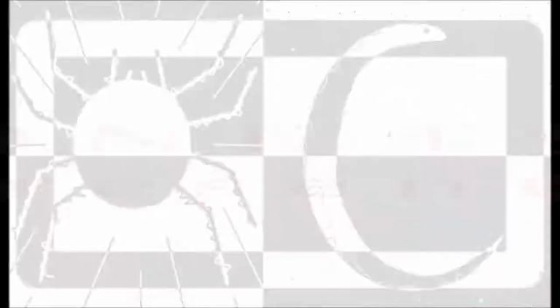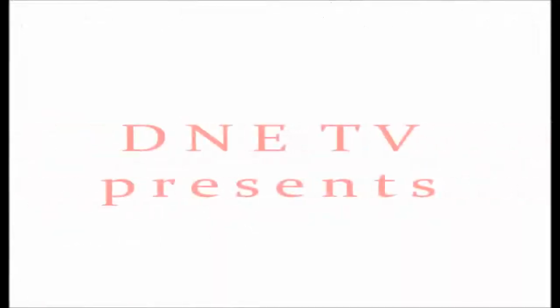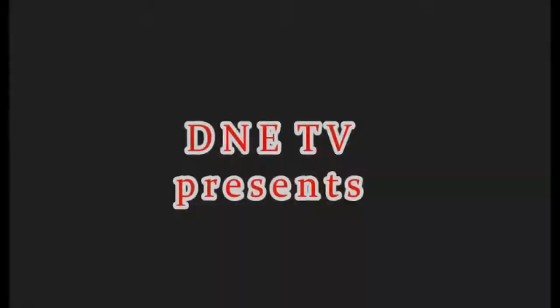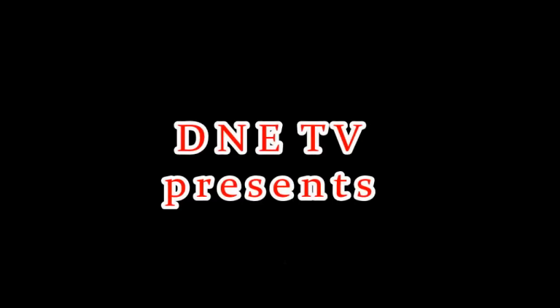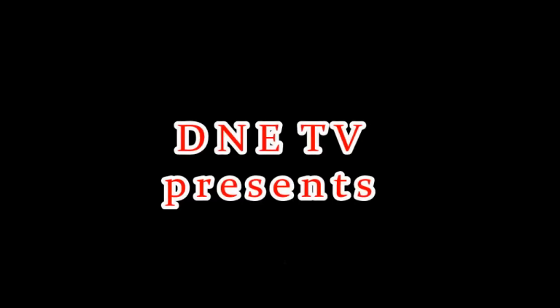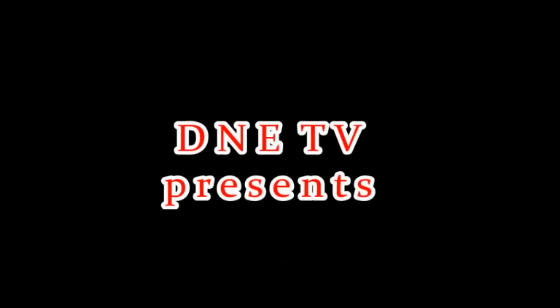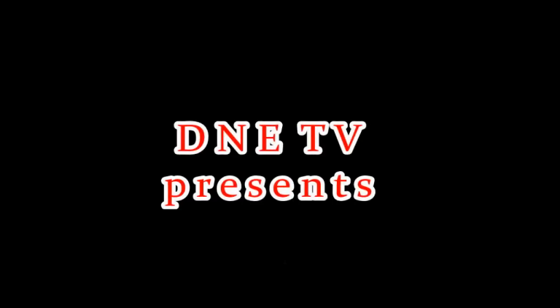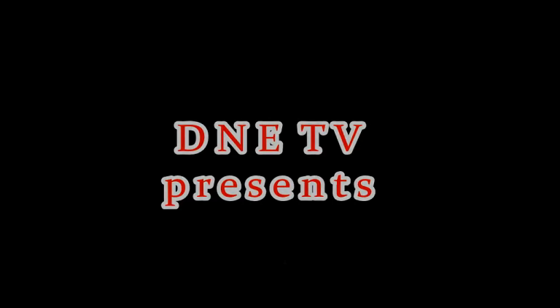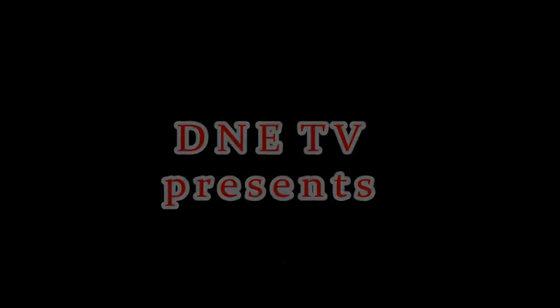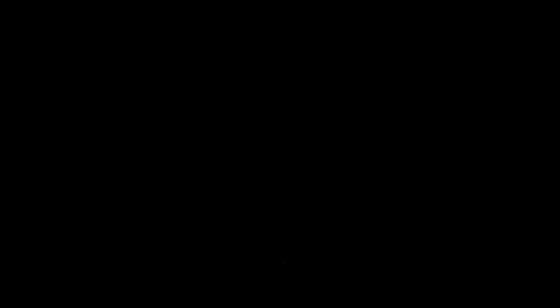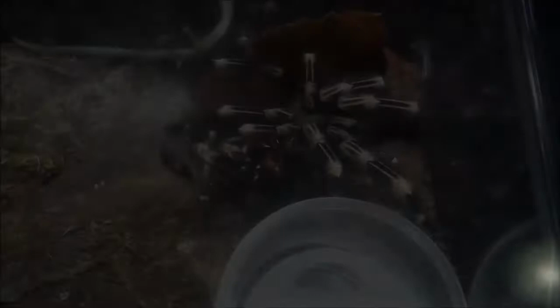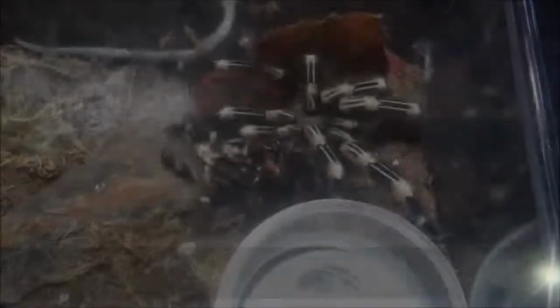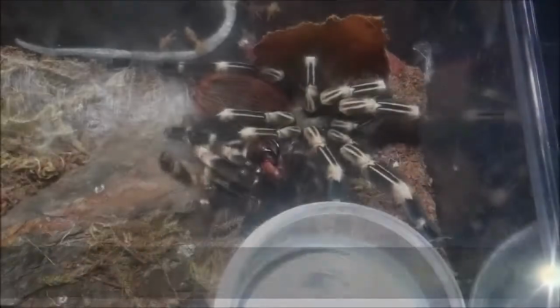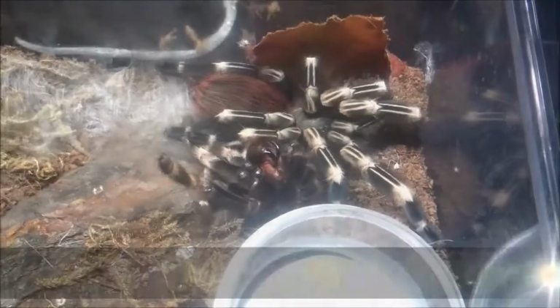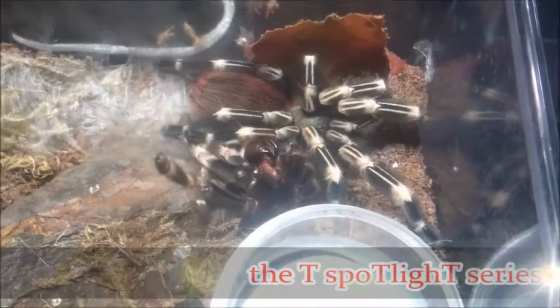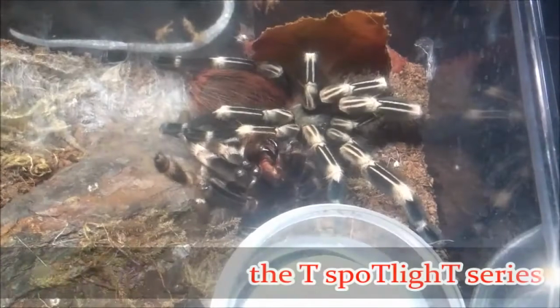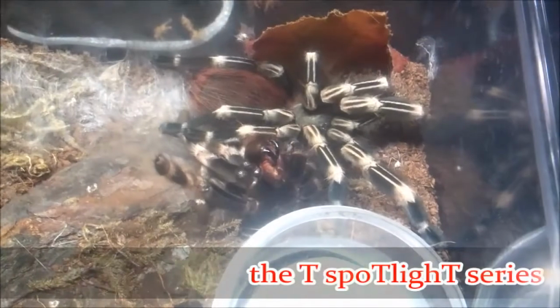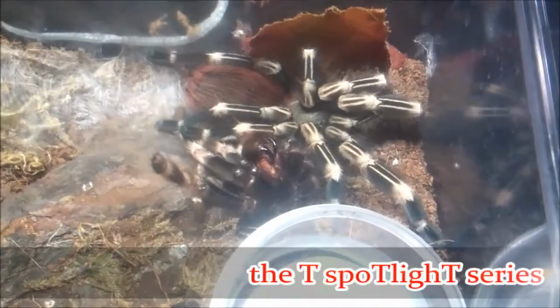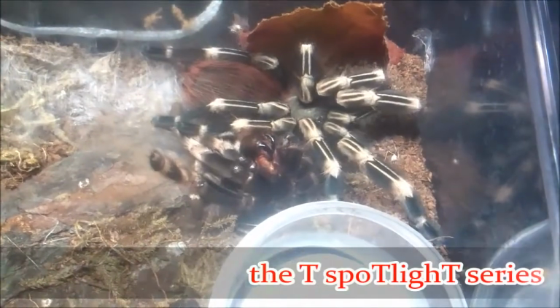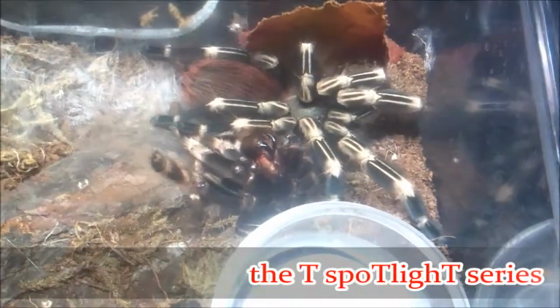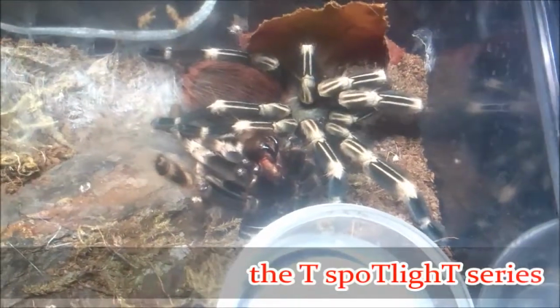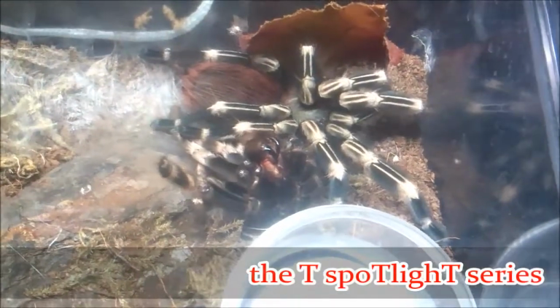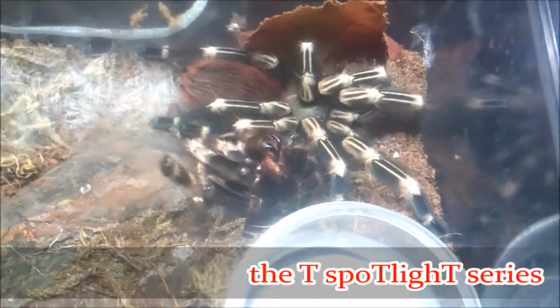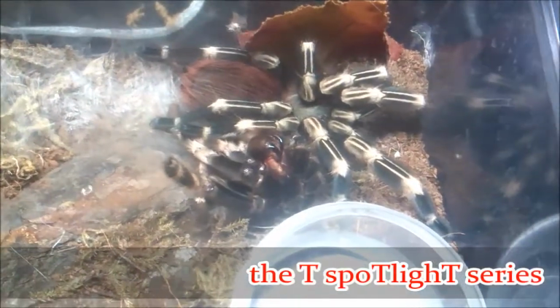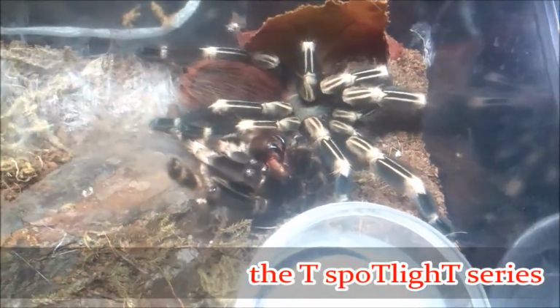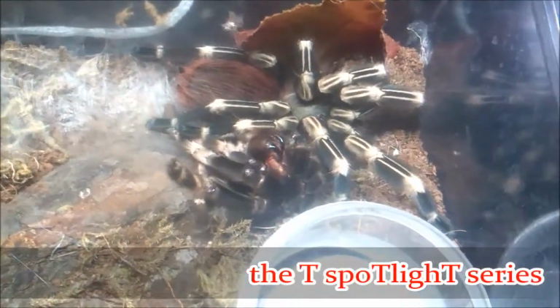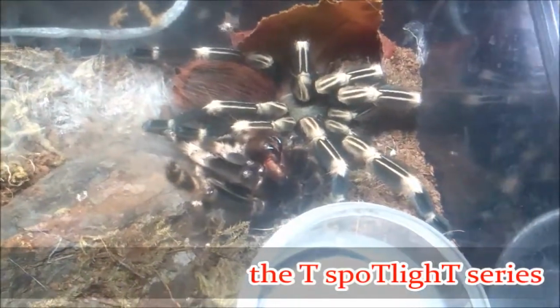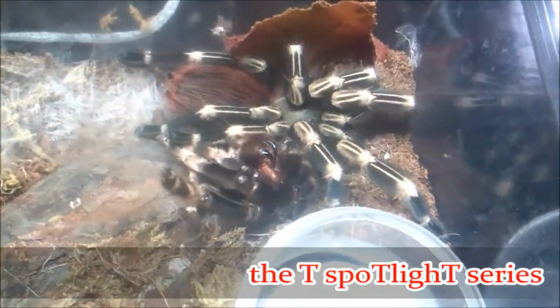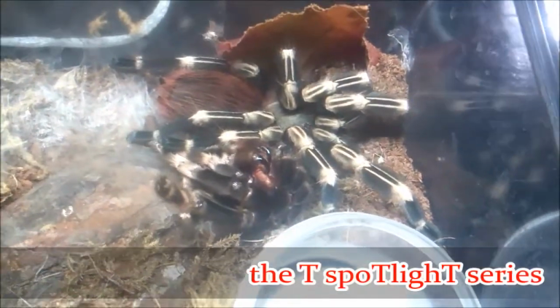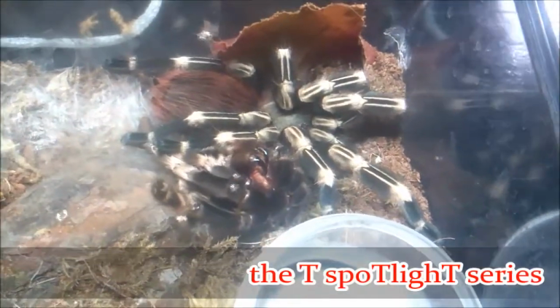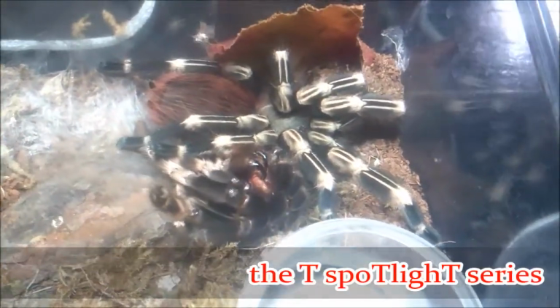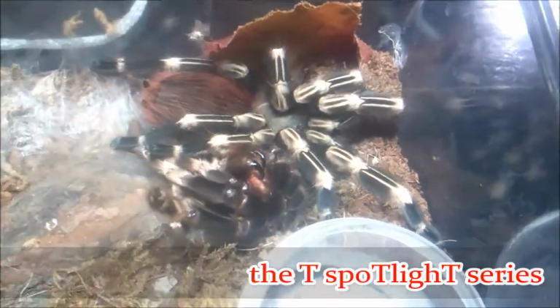Welcome to the Tee Spotlight Series. This is Dale DeKnight. We're covering the Nhandu chromatus, the White Striped Bird Eater.